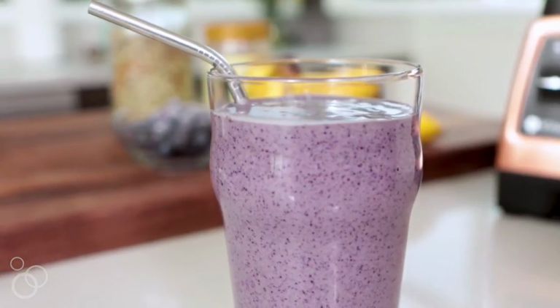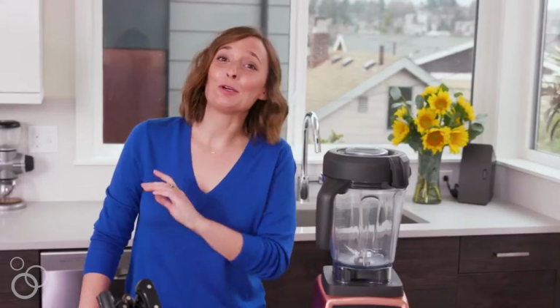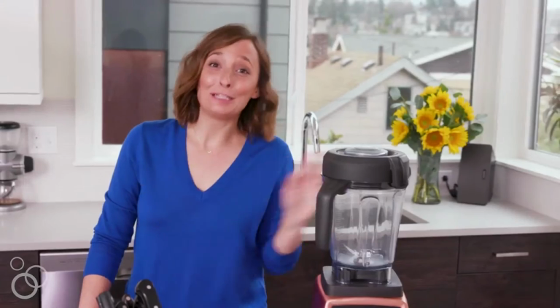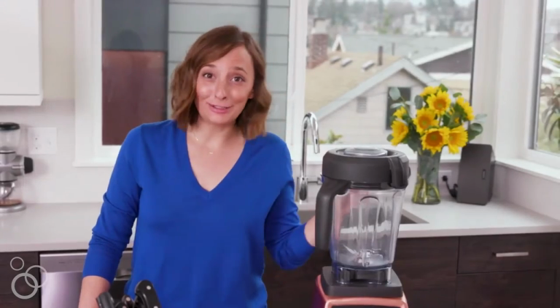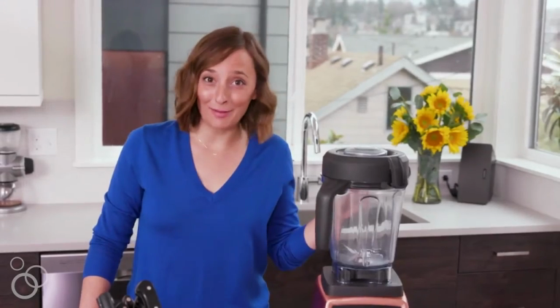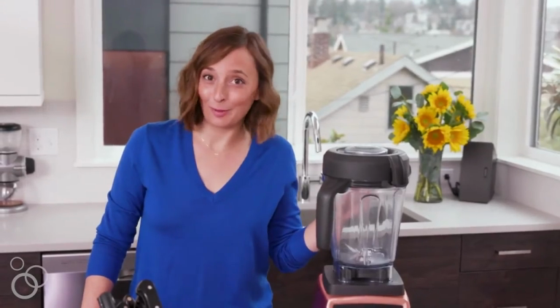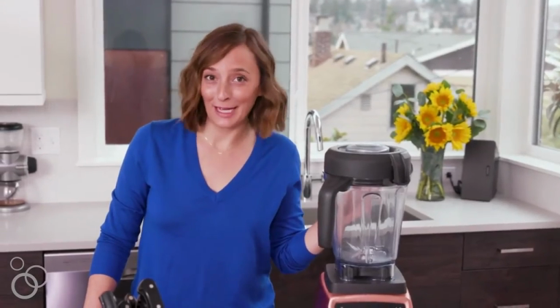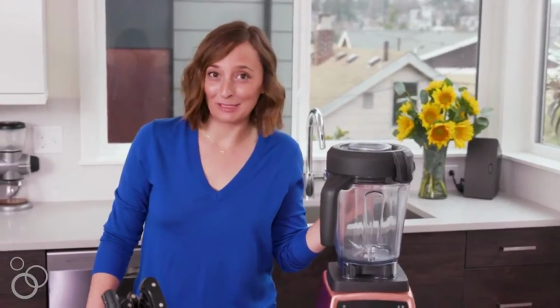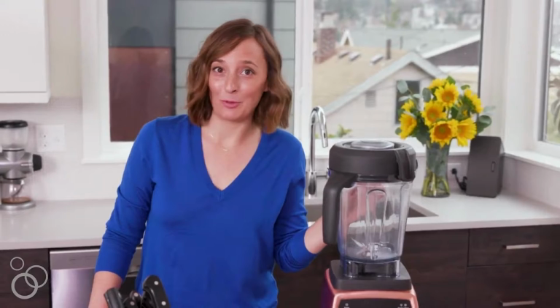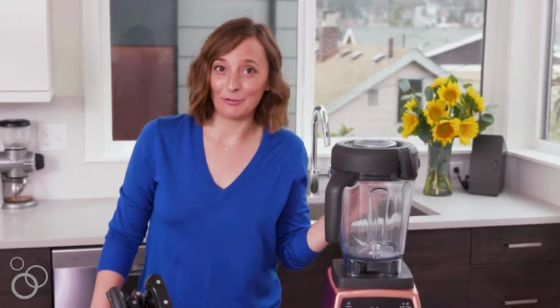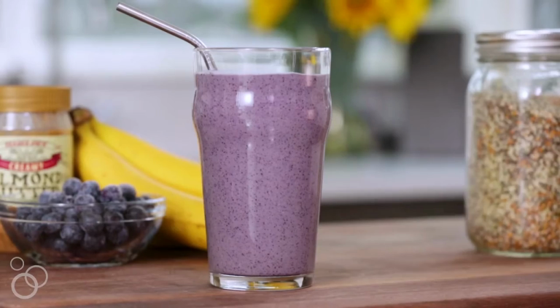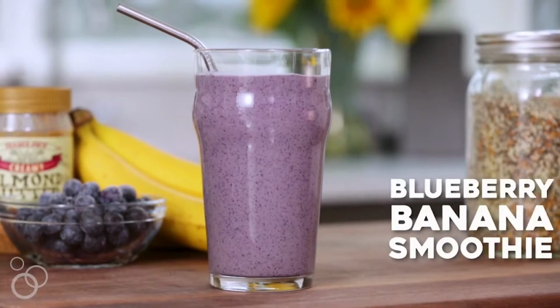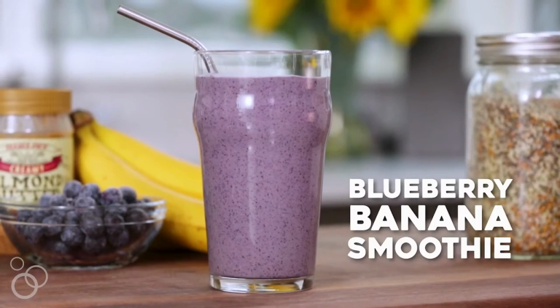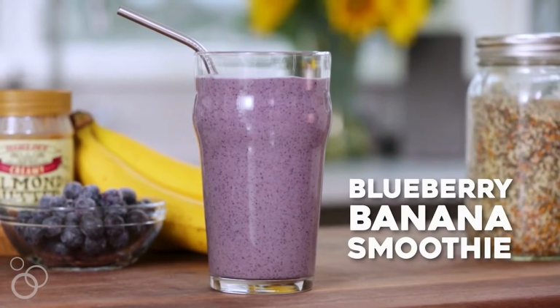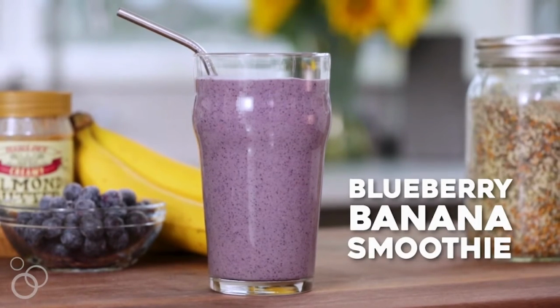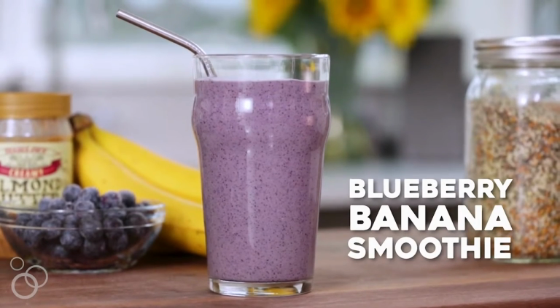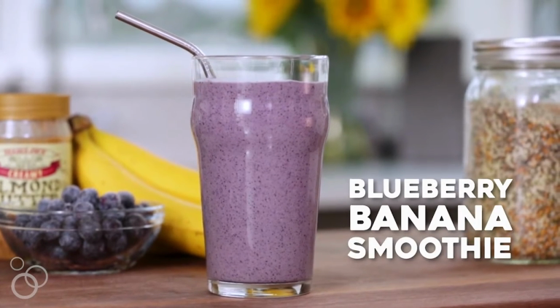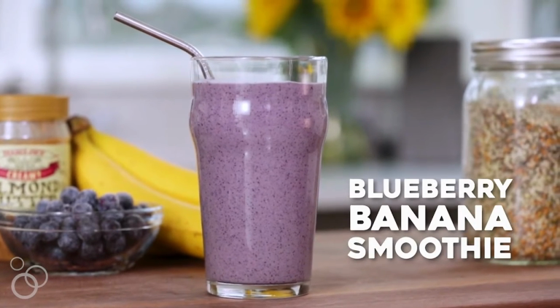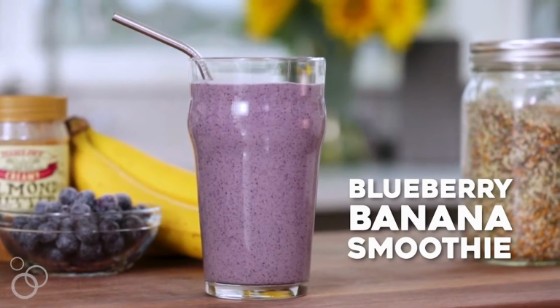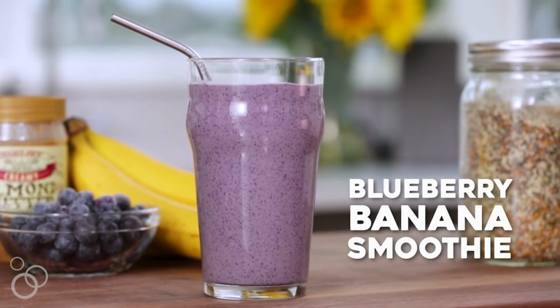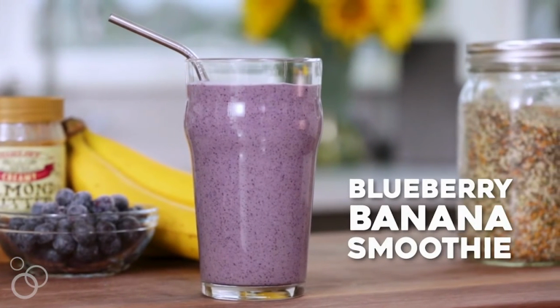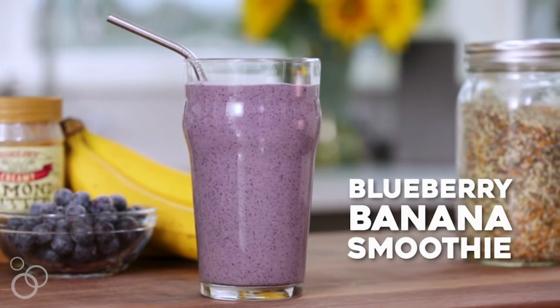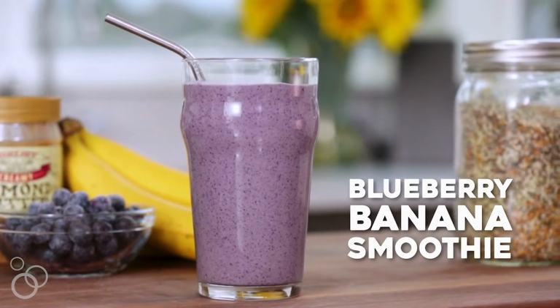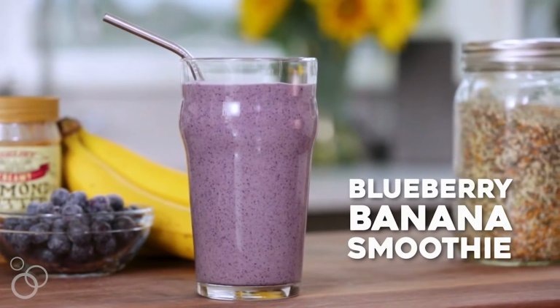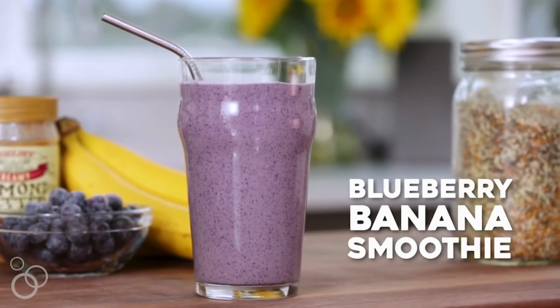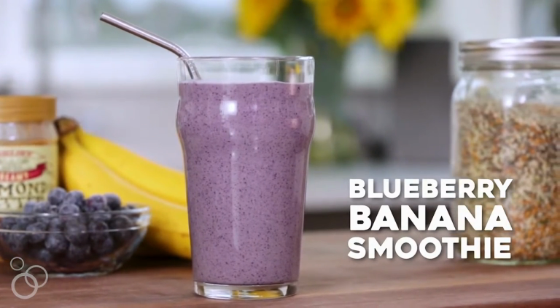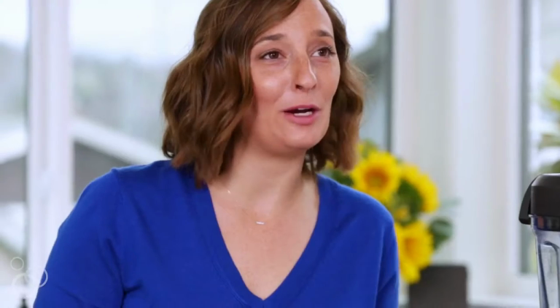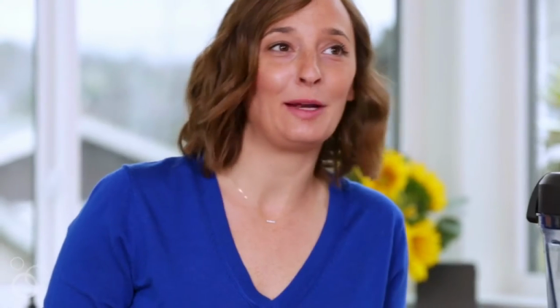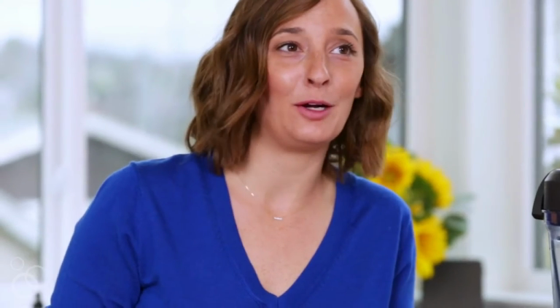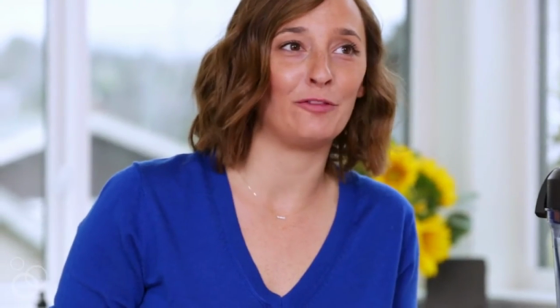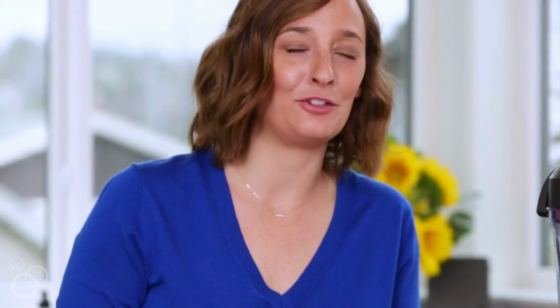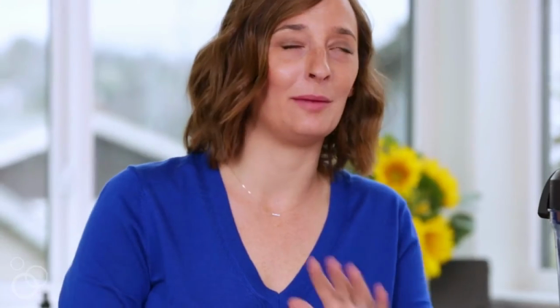I'm a creature of habit when it comes to my morning routine, and this blueberry banana smoothie is going to rock your world. It's what I drink every morning when I get home from the gym.